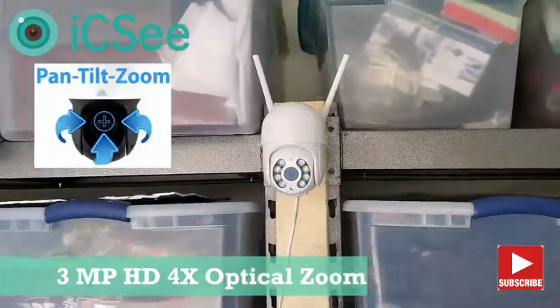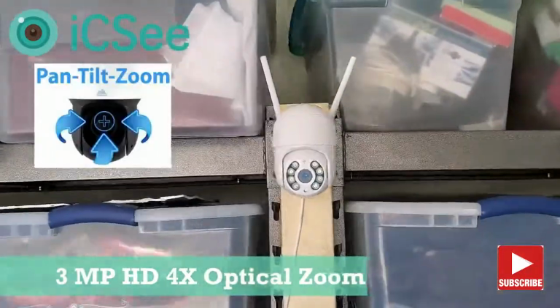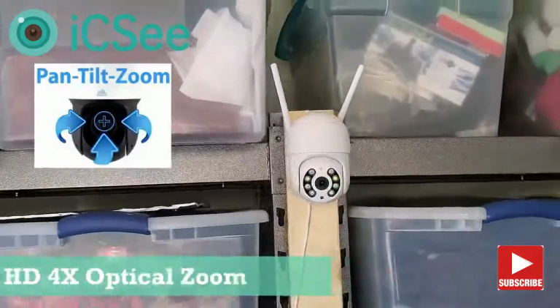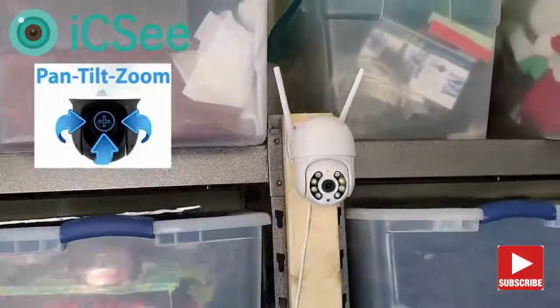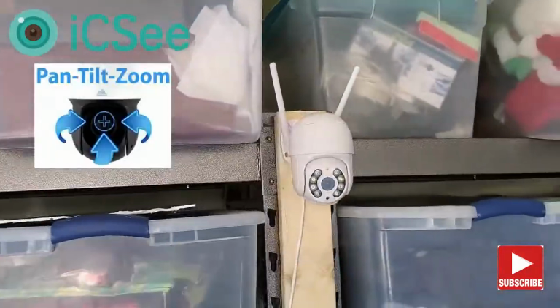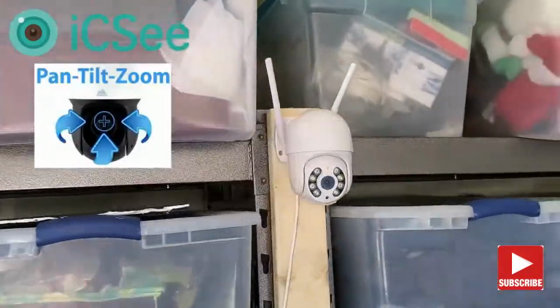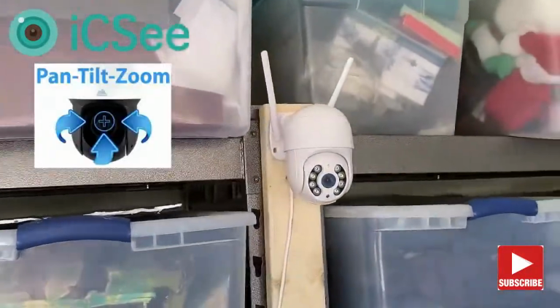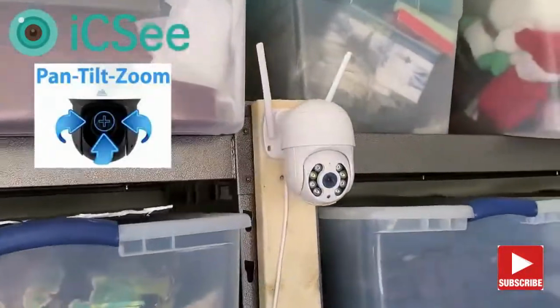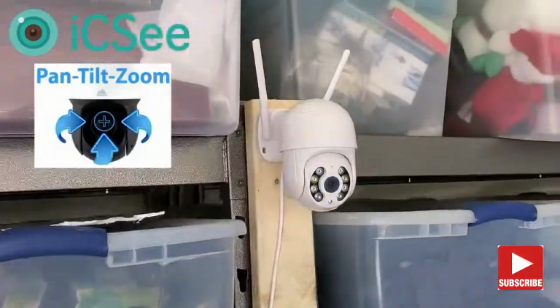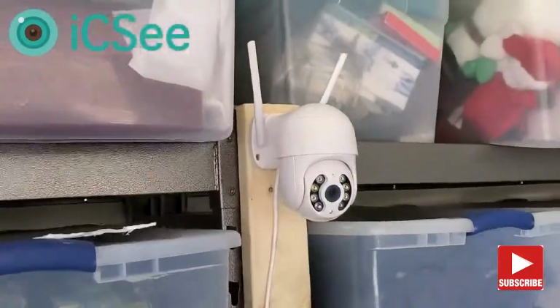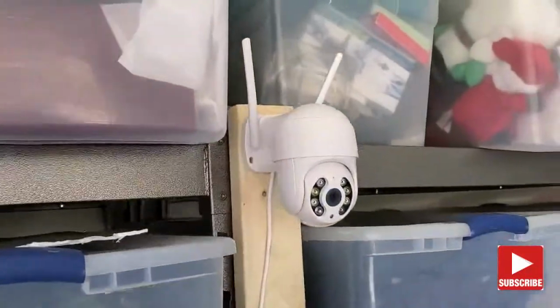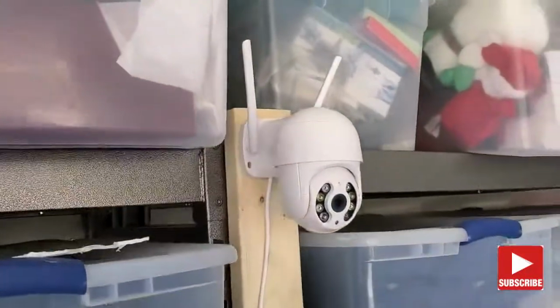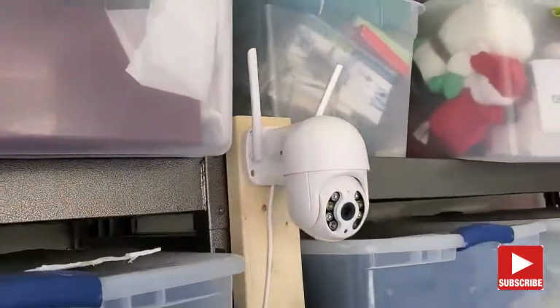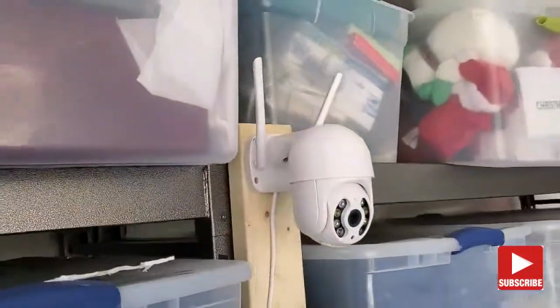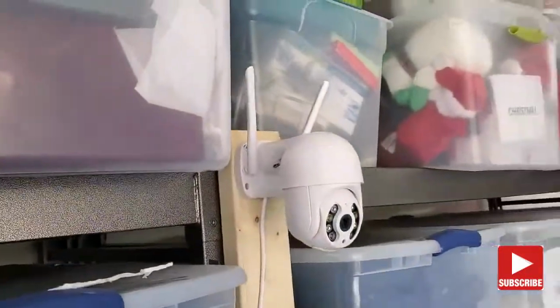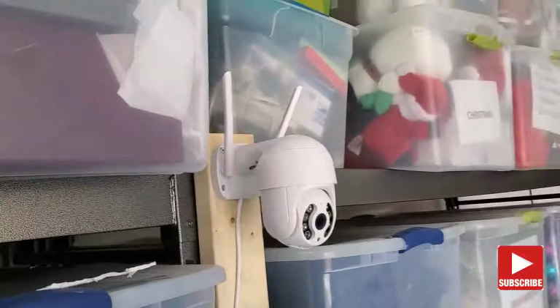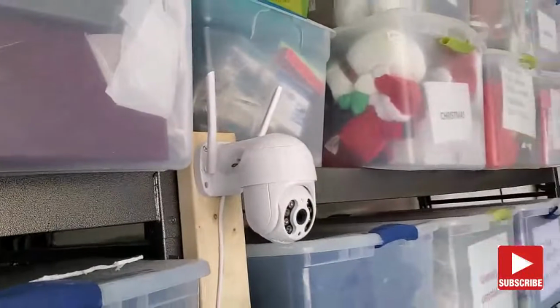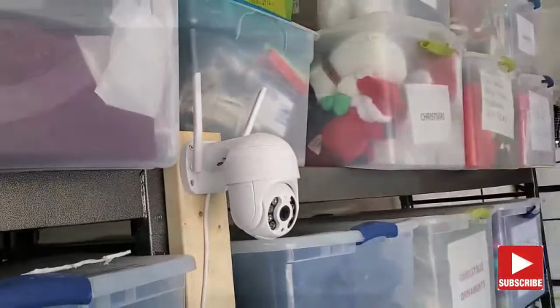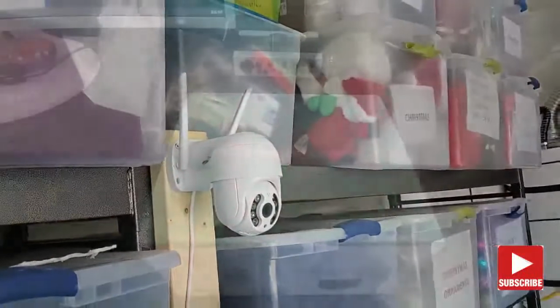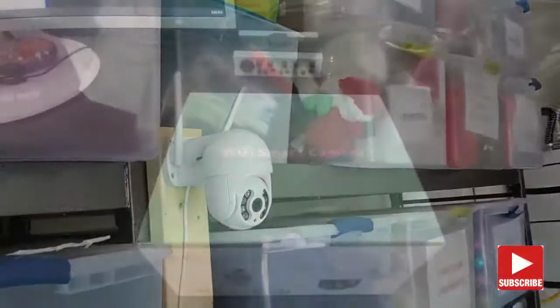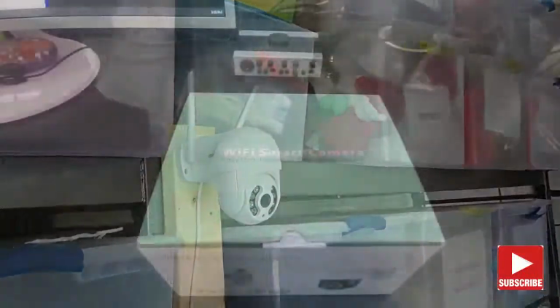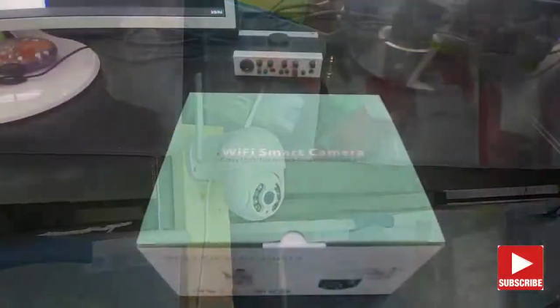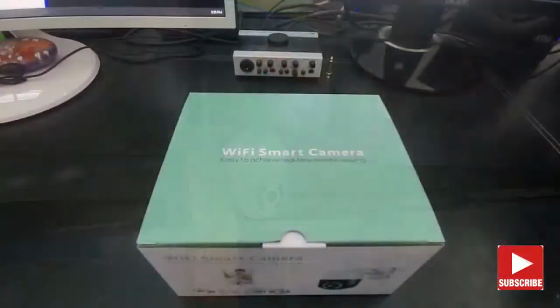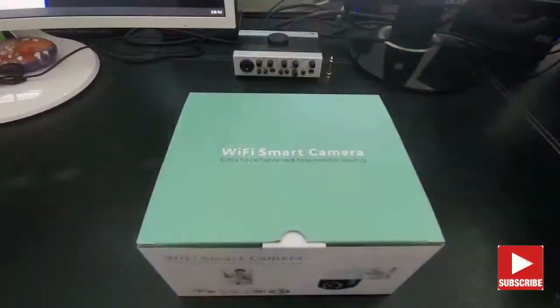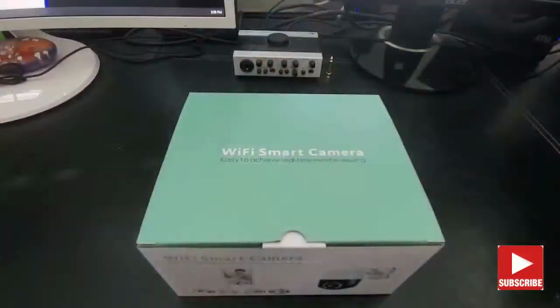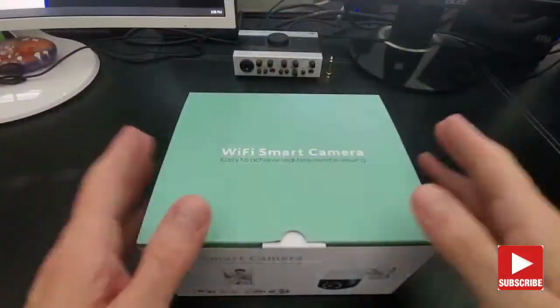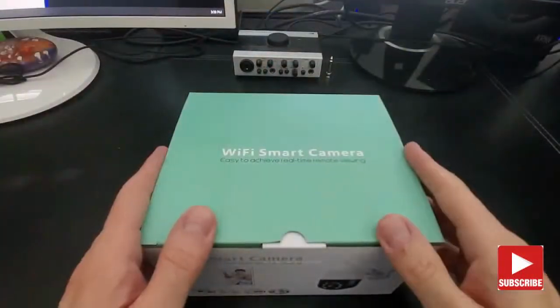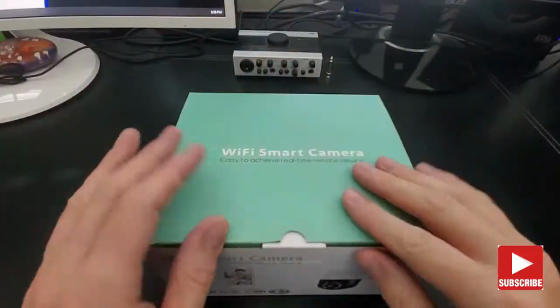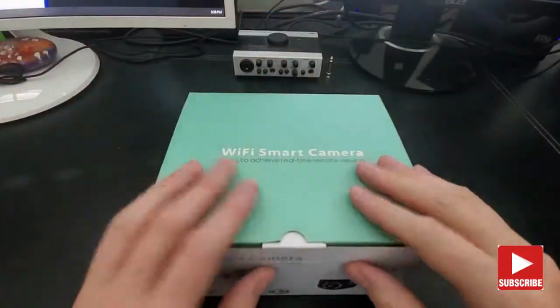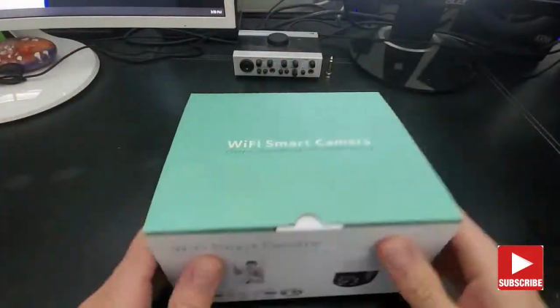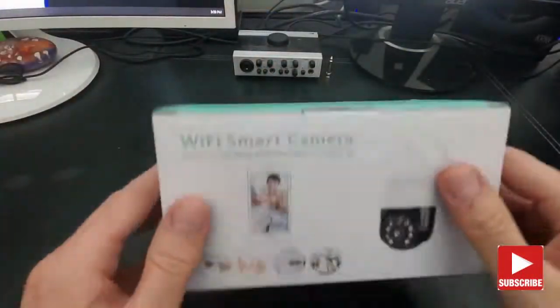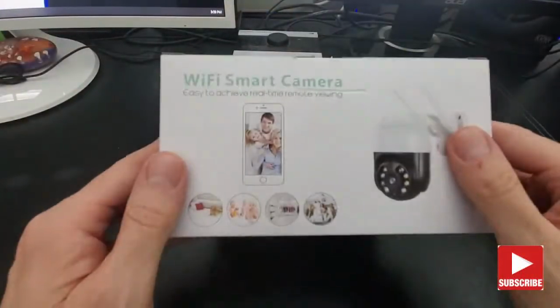Pan, tilt, and zoom. Let's open the box and see what's inside.